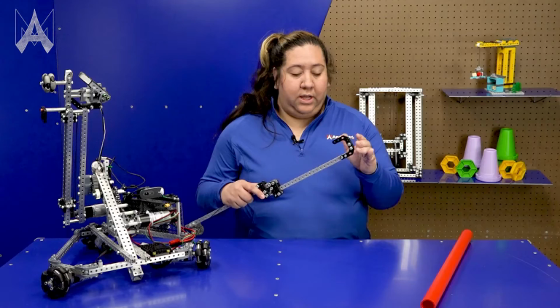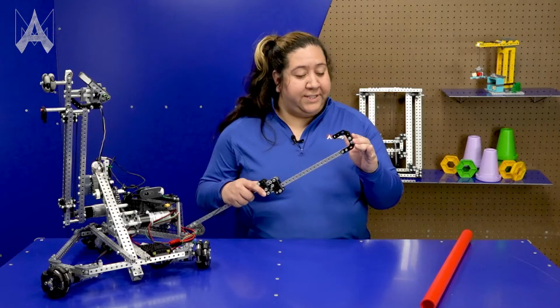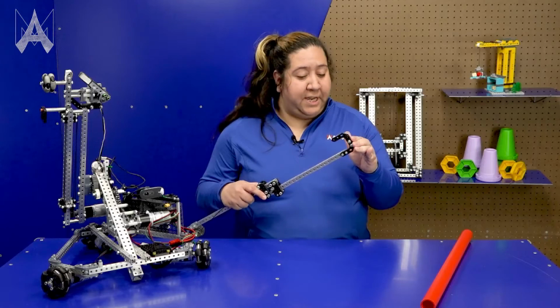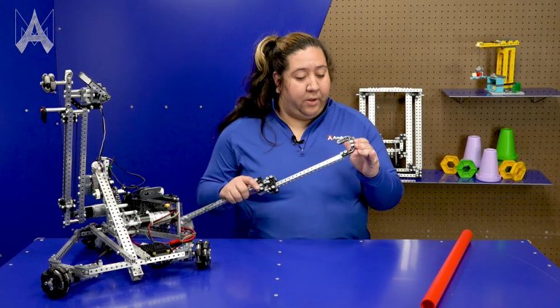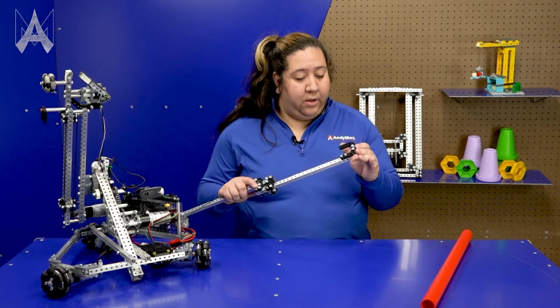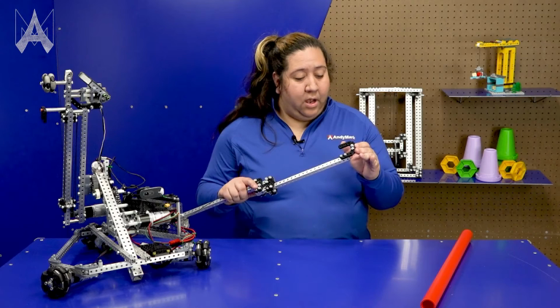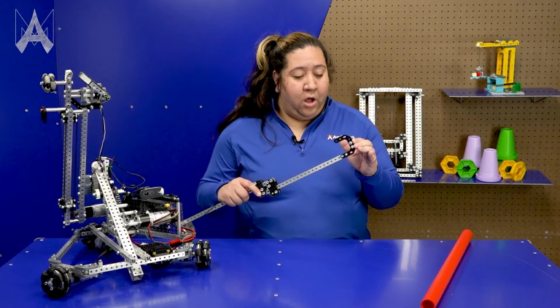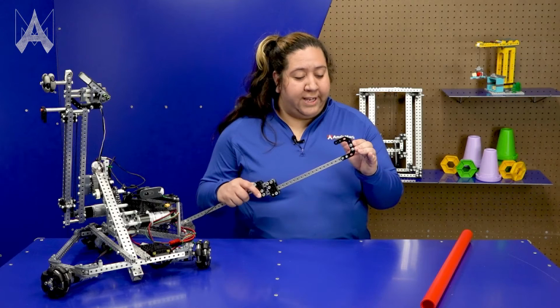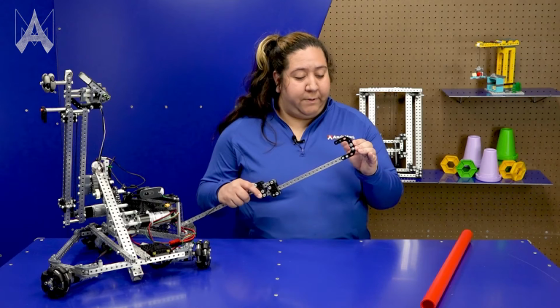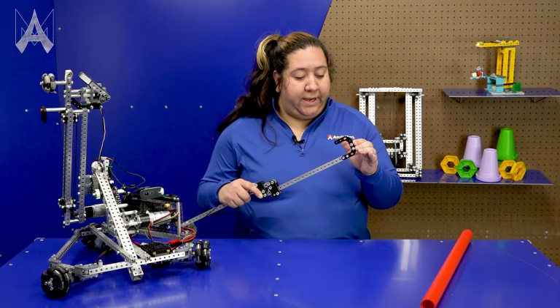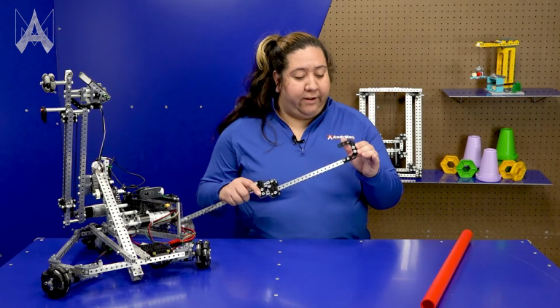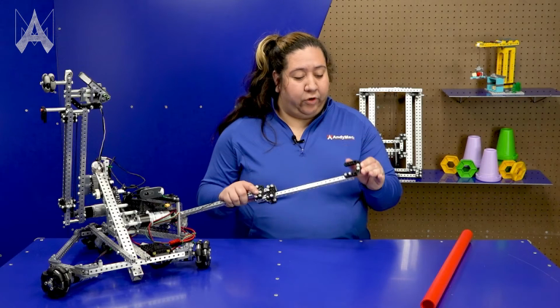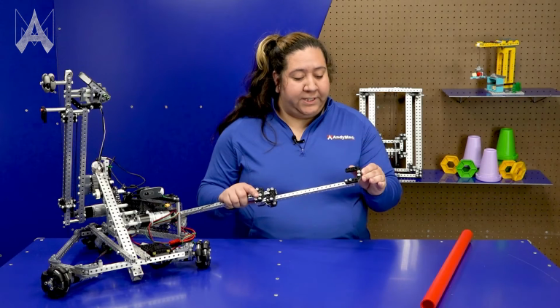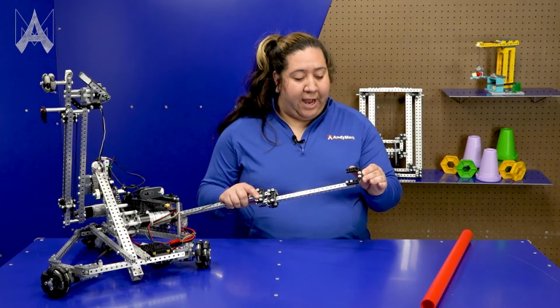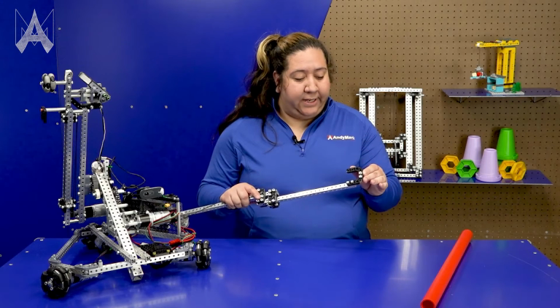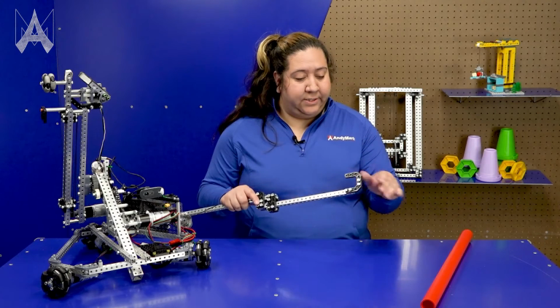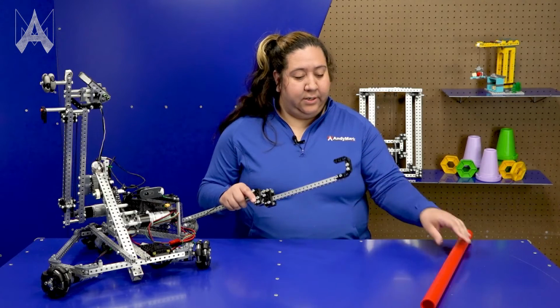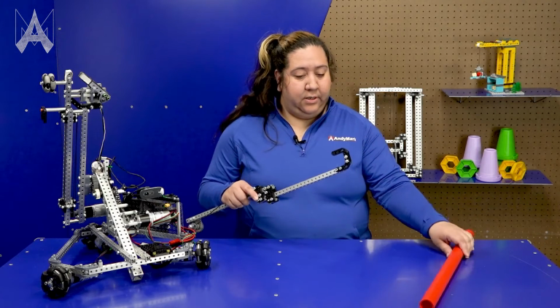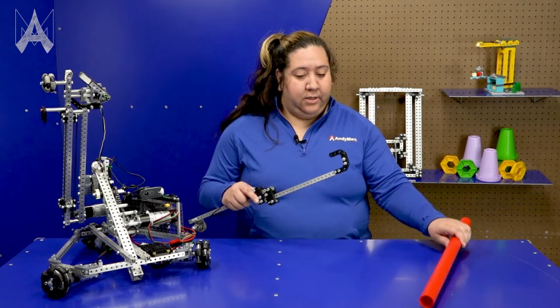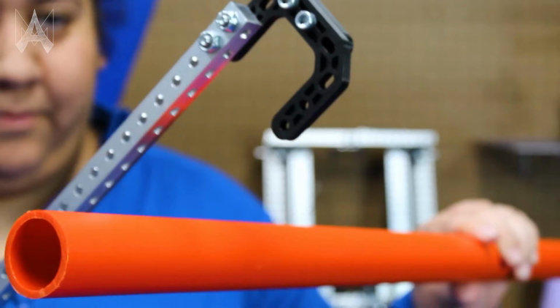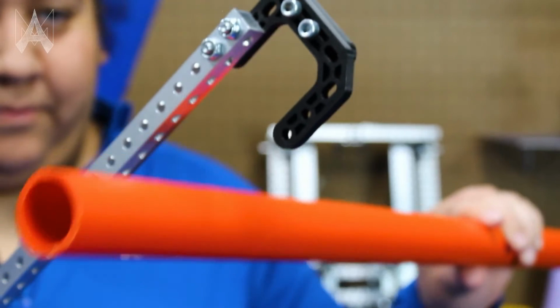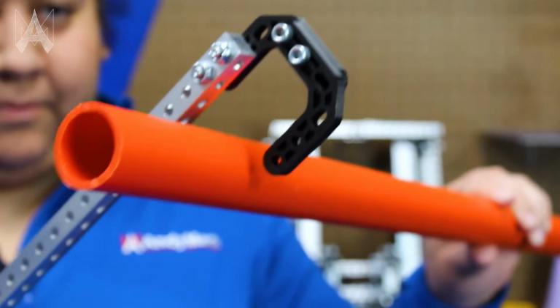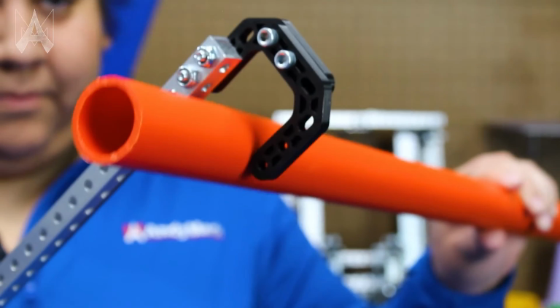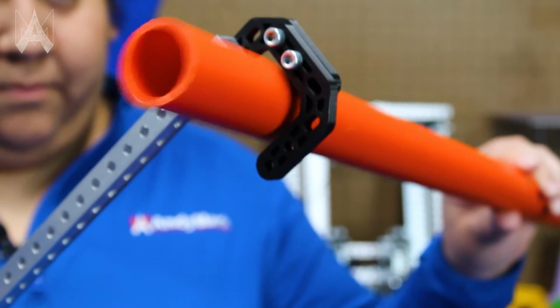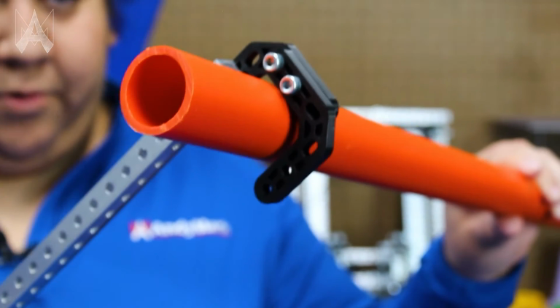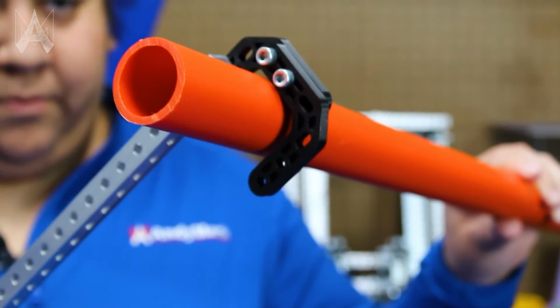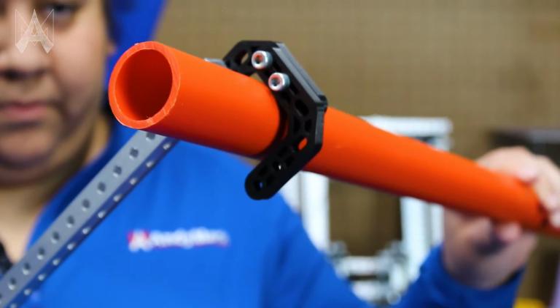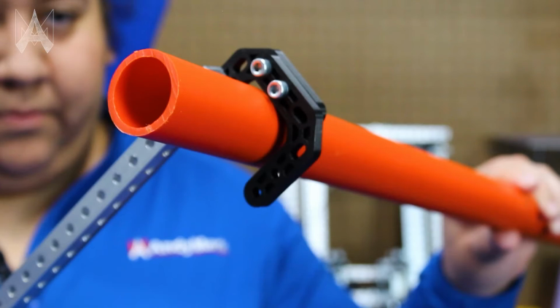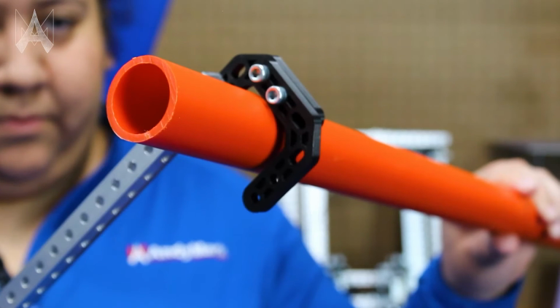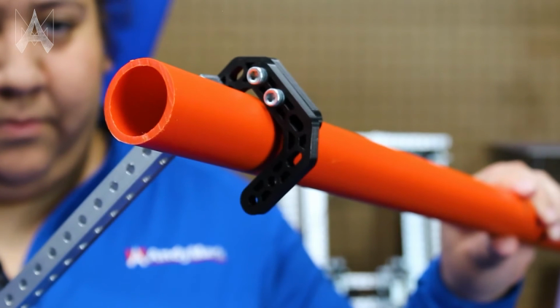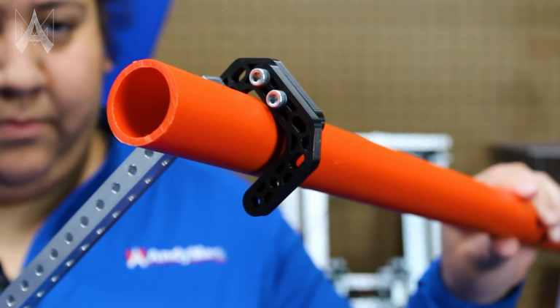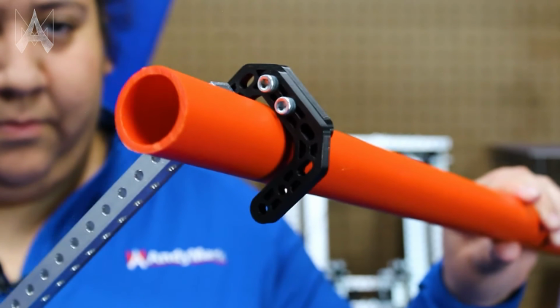In this example, a hook has been made out of robot brackets that can easily hook over the hanging bar.